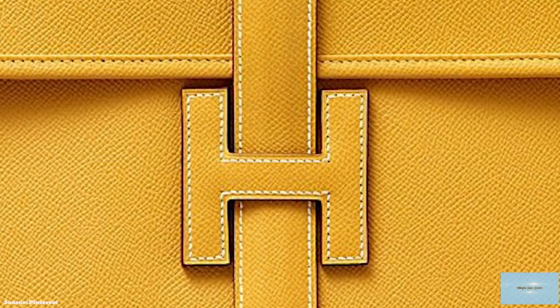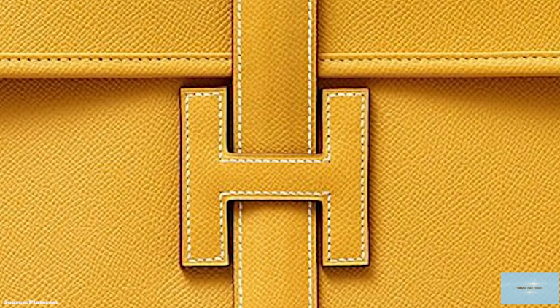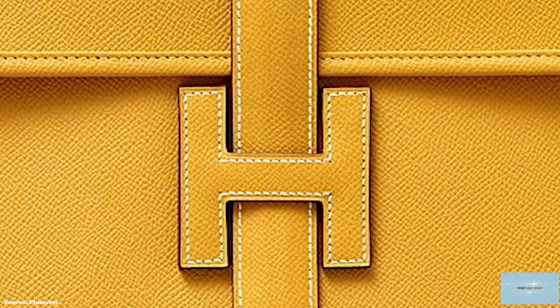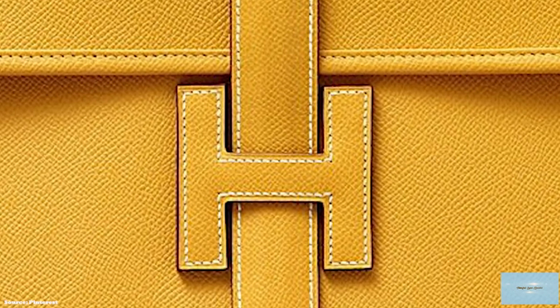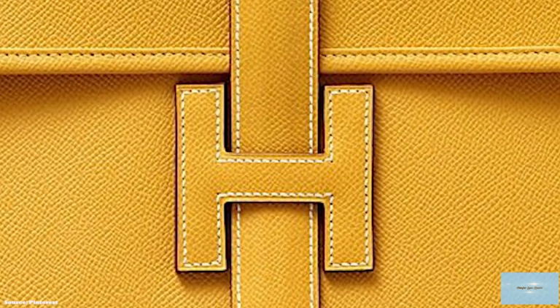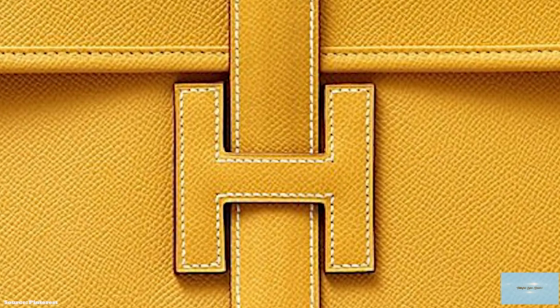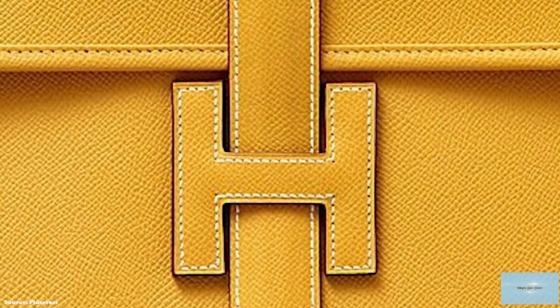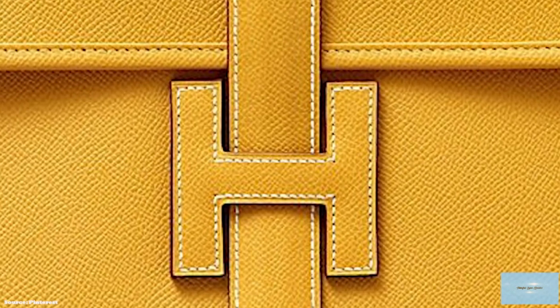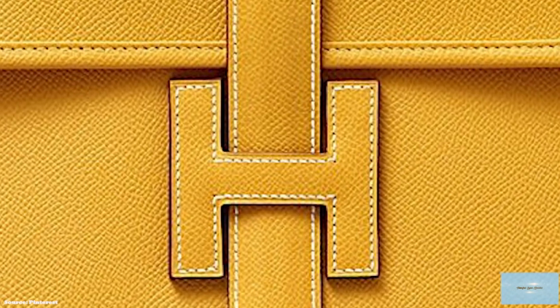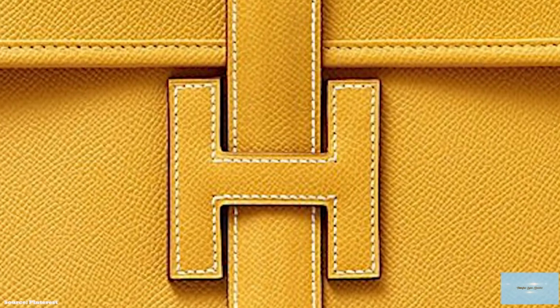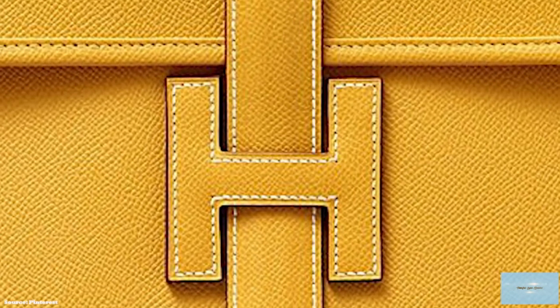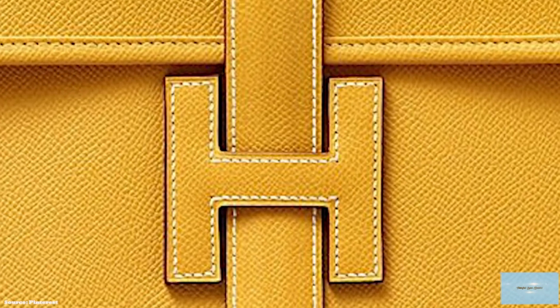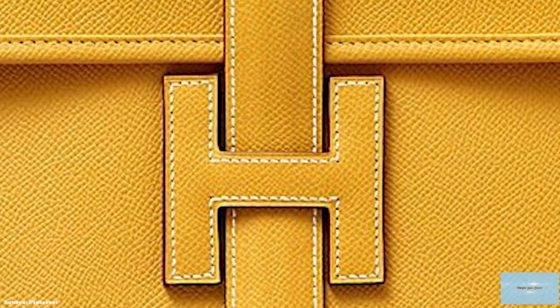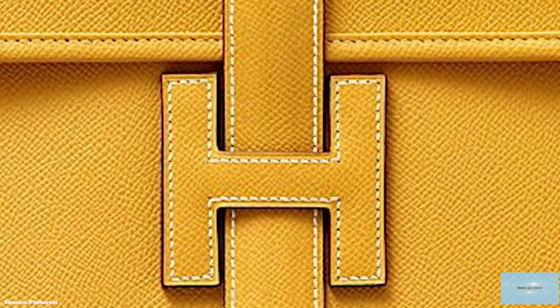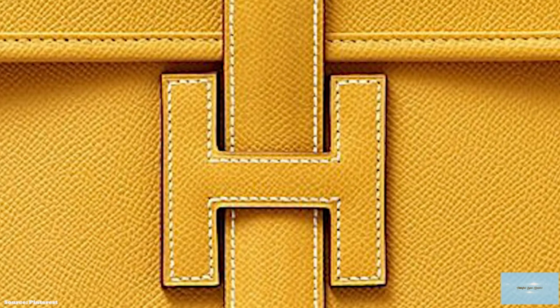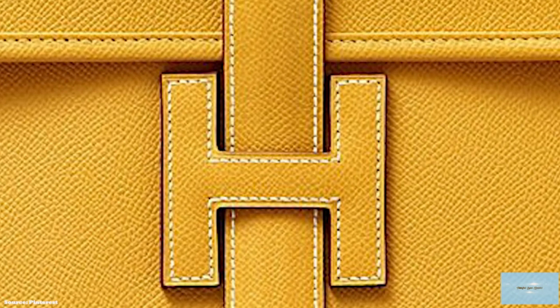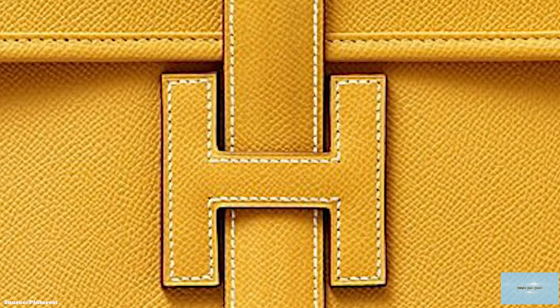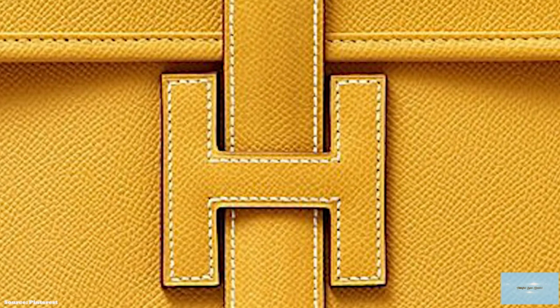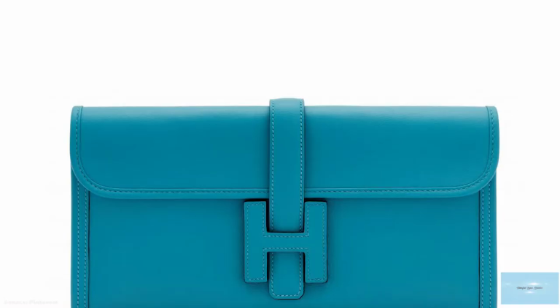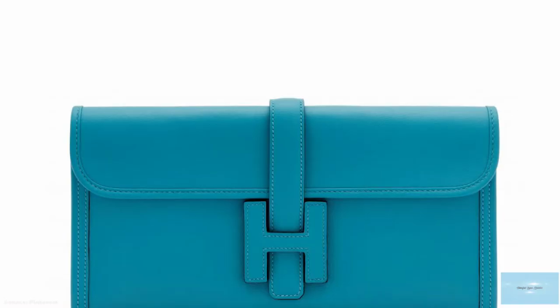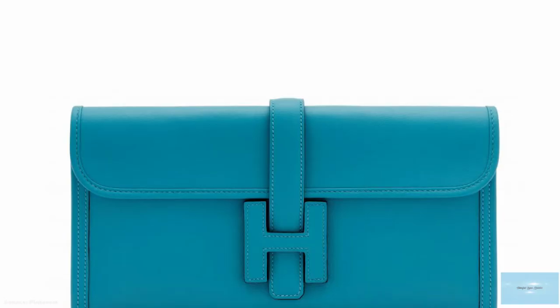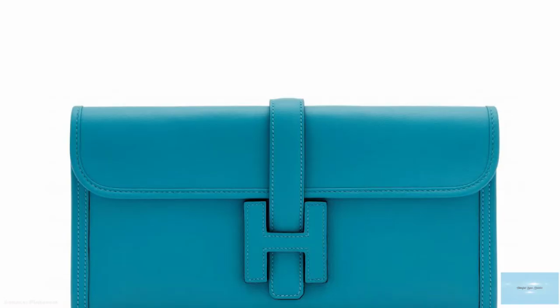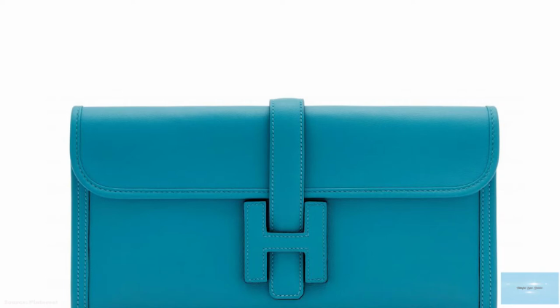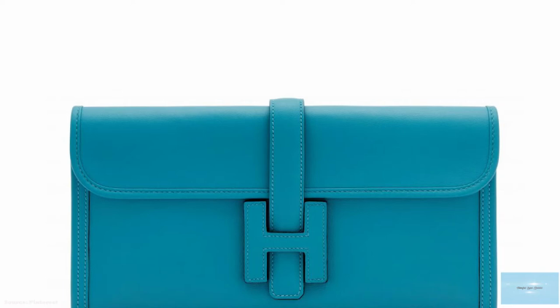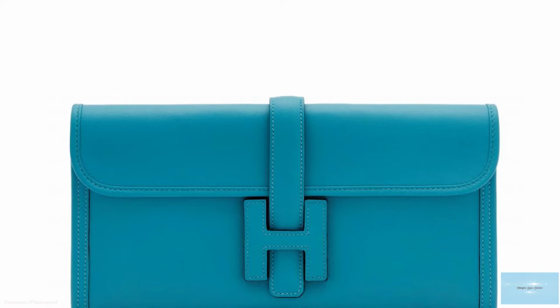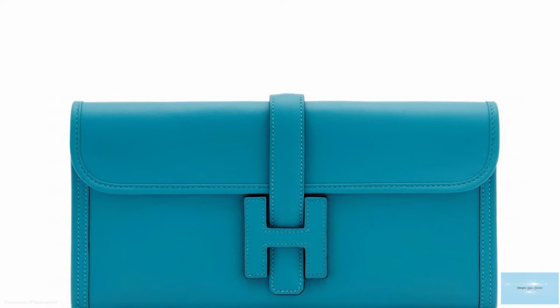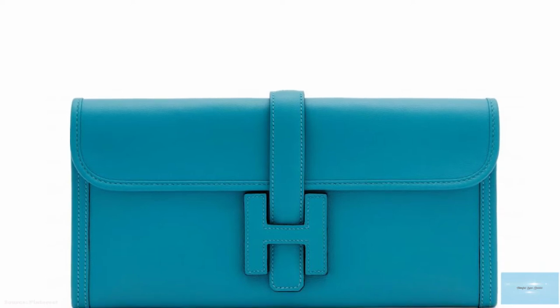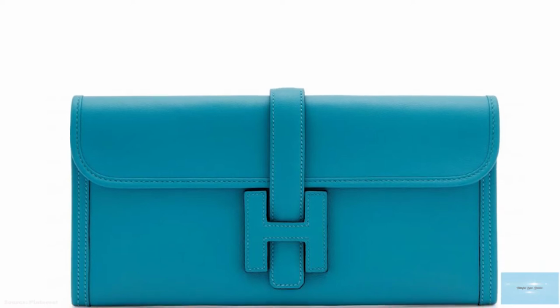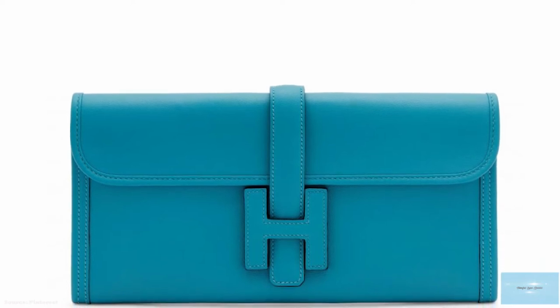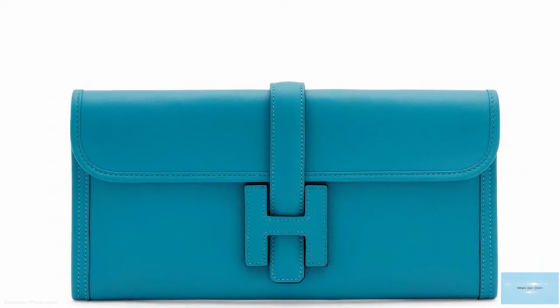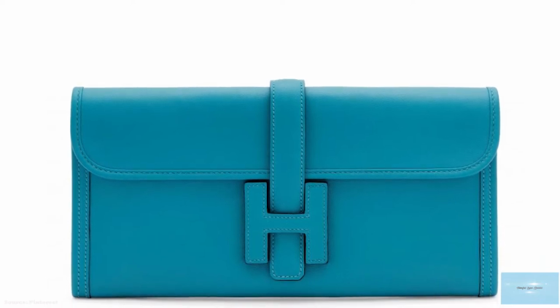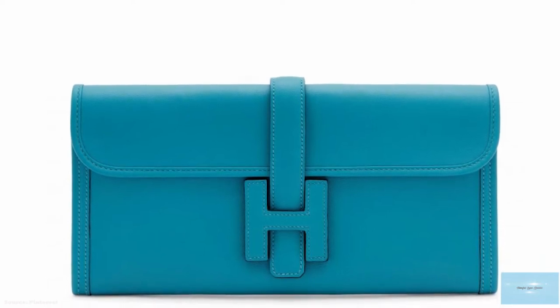And like all Hermes bags, they are hand-stitched using the Hermes Signature Saddle stitching.